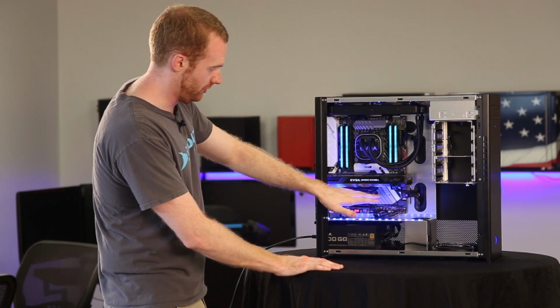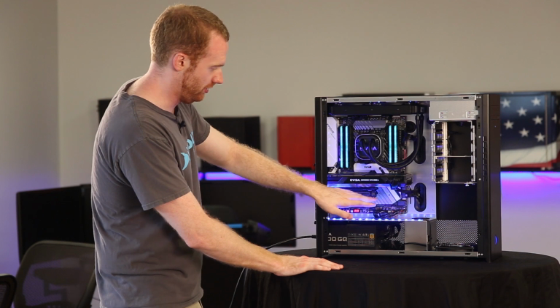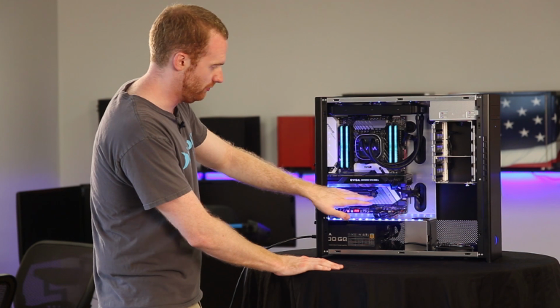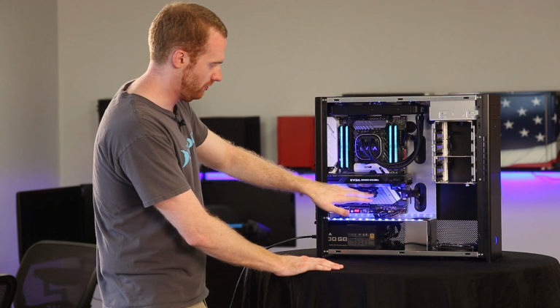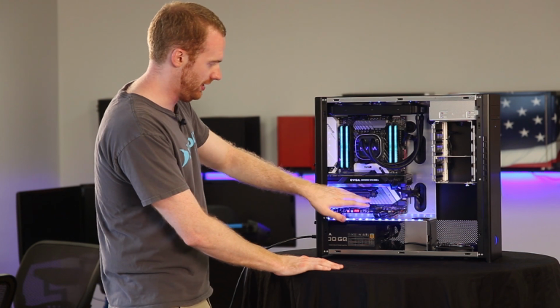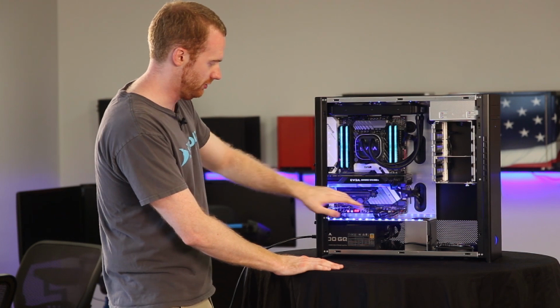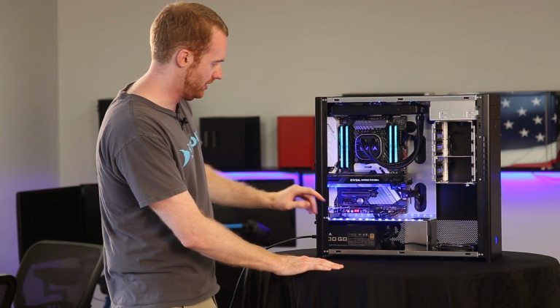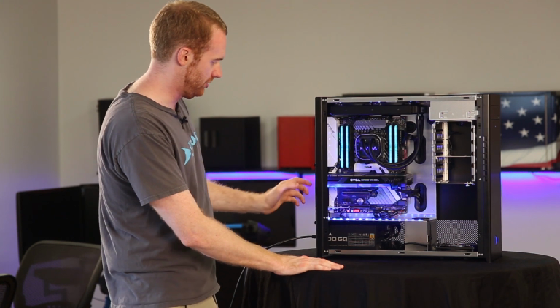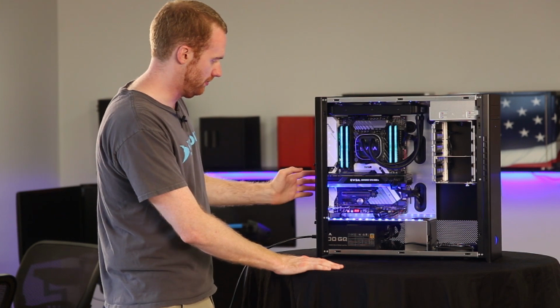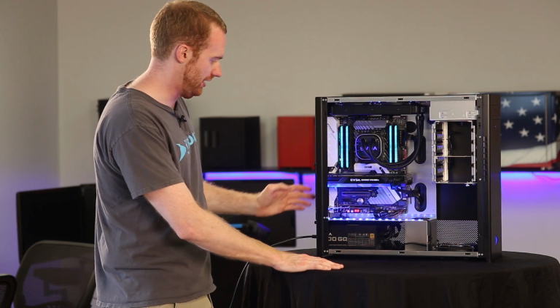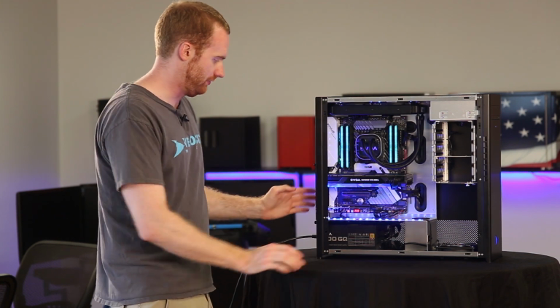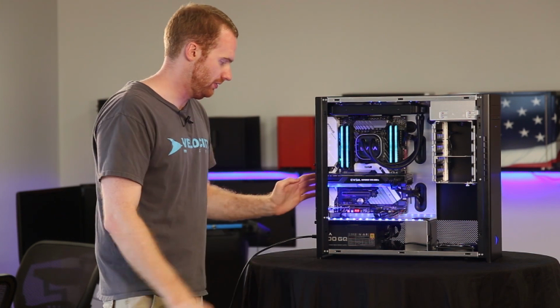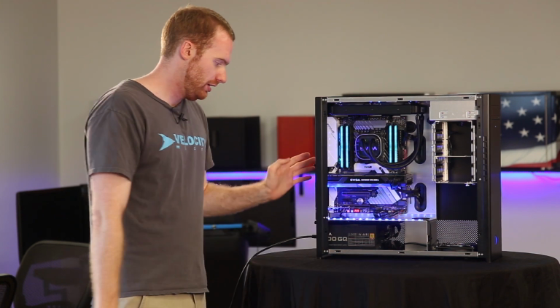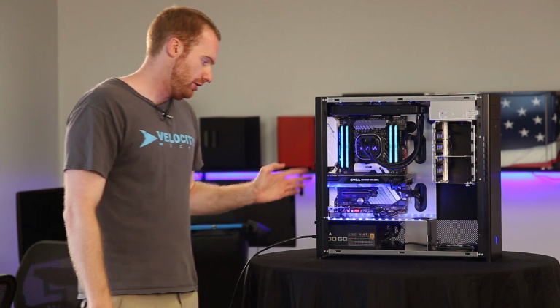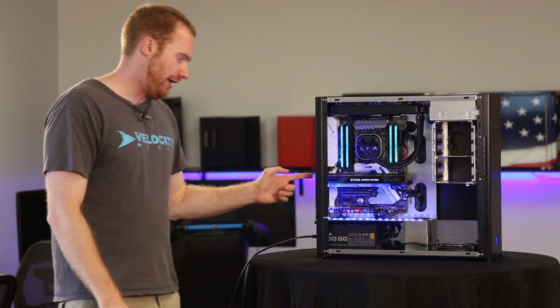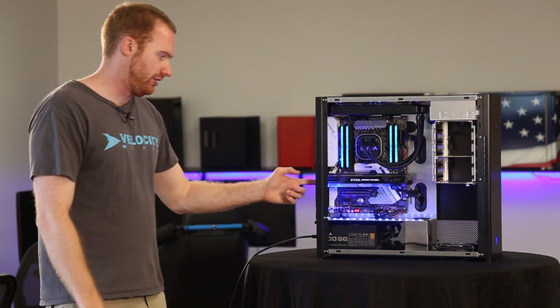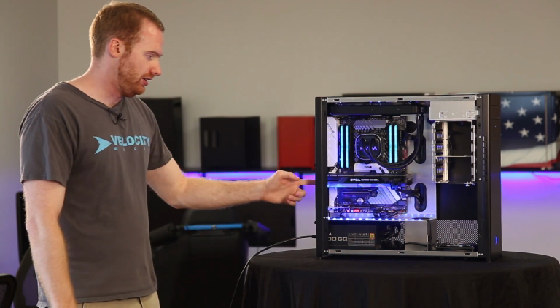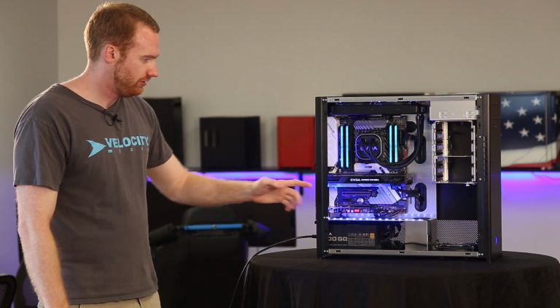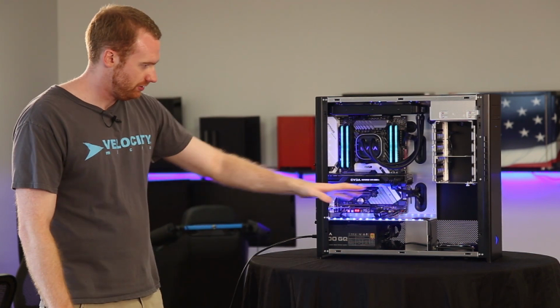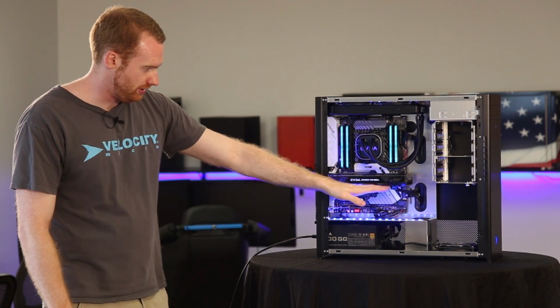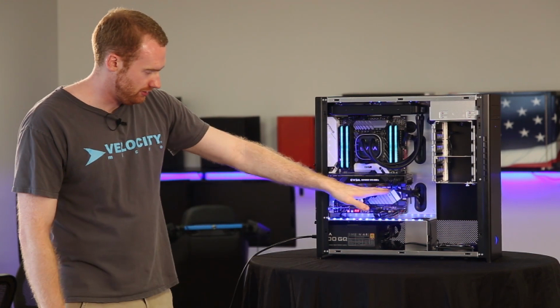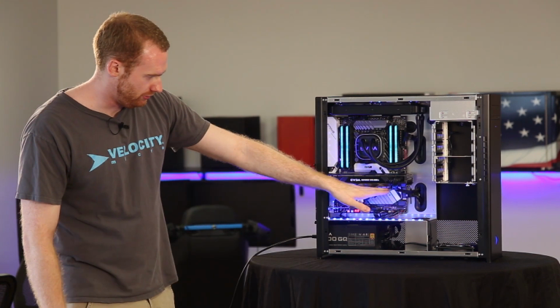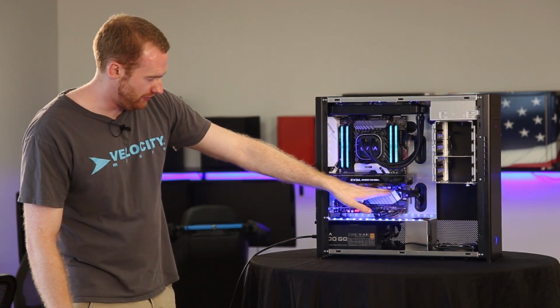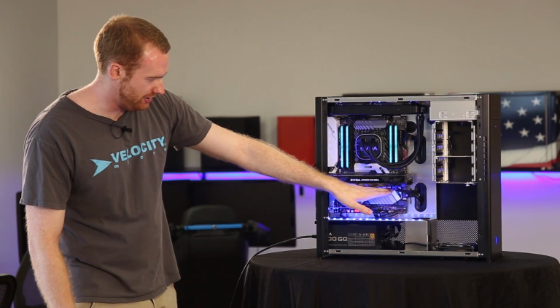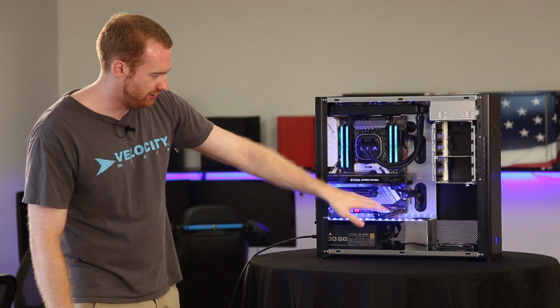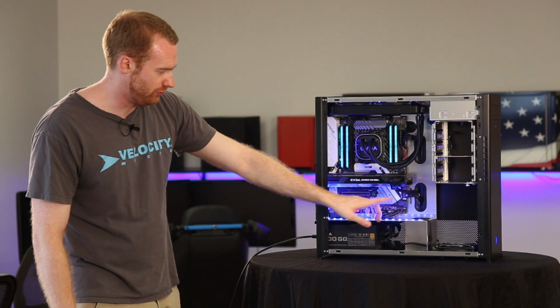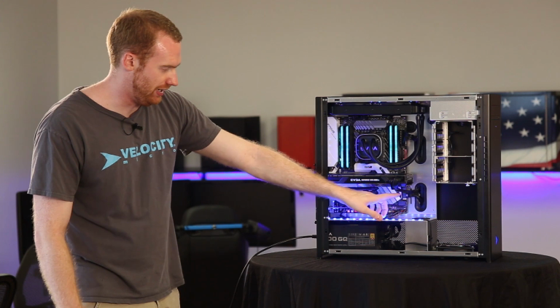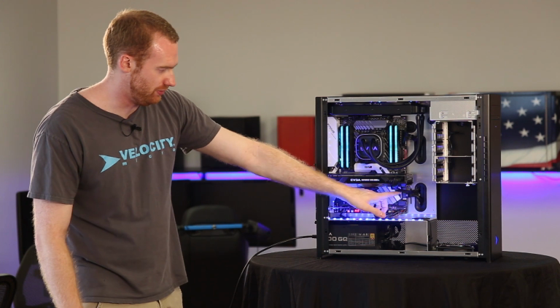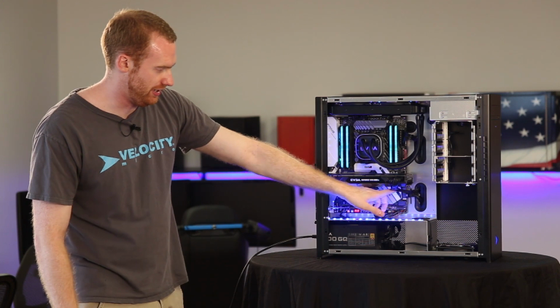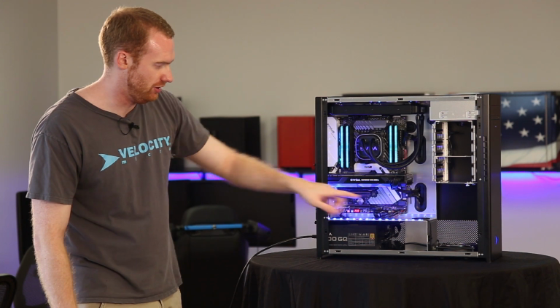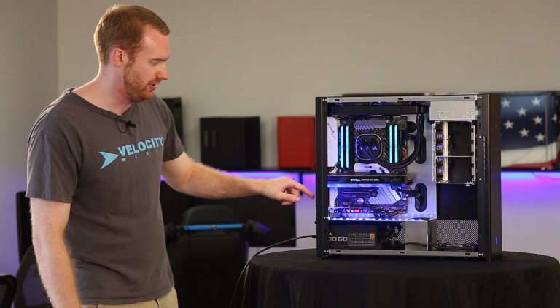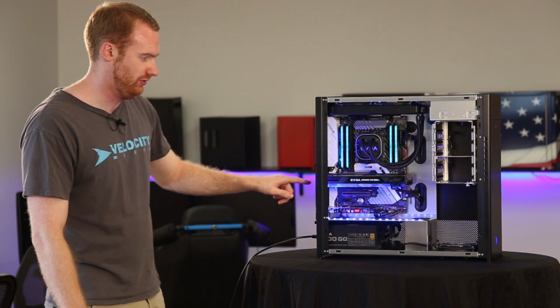And lastly the video card fan or fans — some video cards have more than one fan. You're going to make sure you blast in from the back of the case to the fan here, and also blast from the fan all the way out.